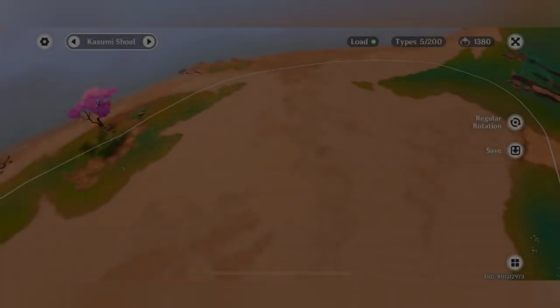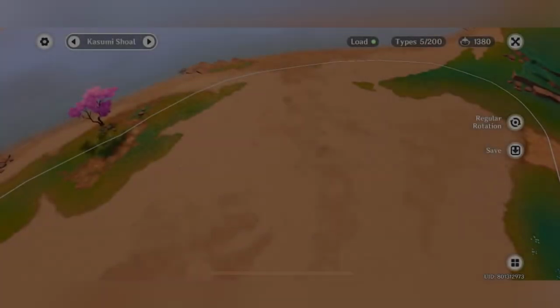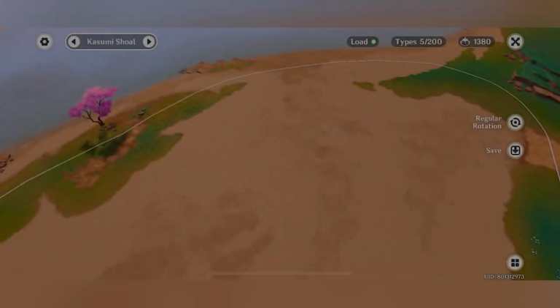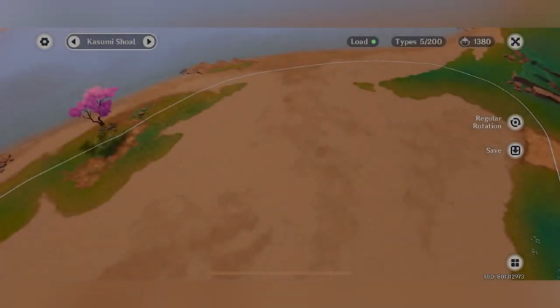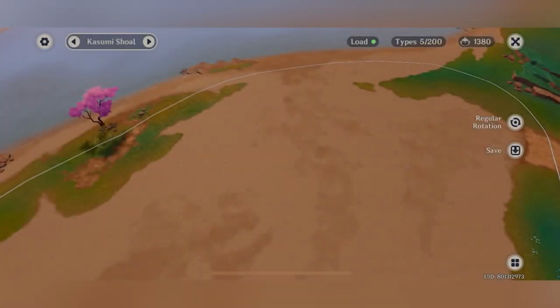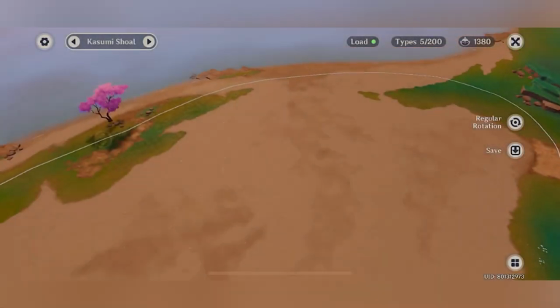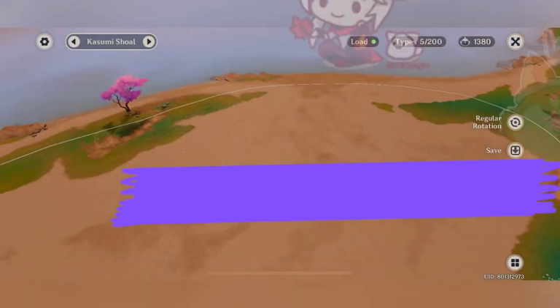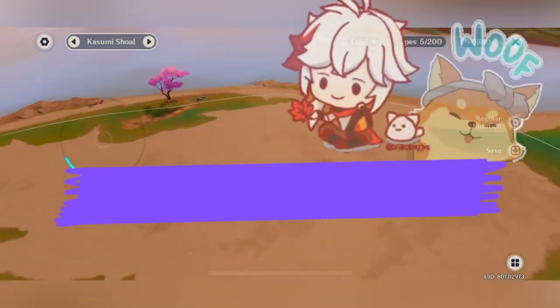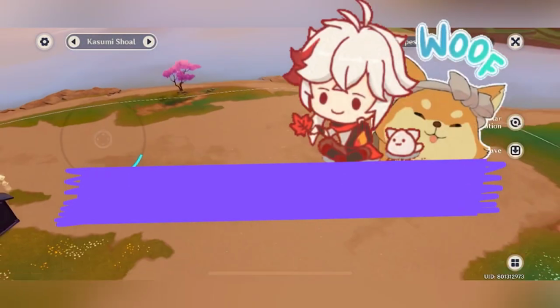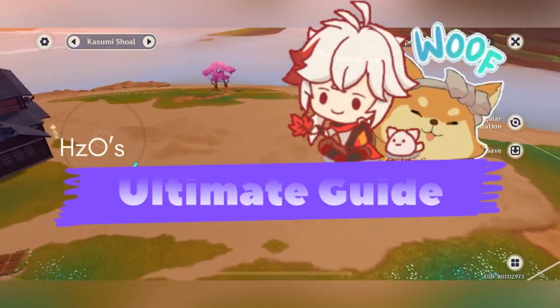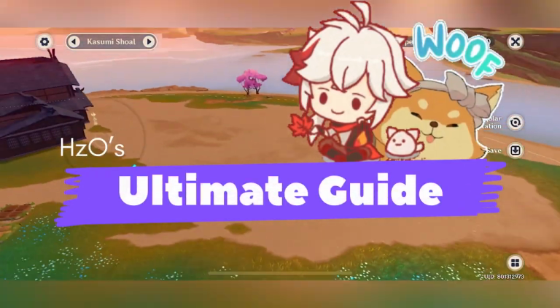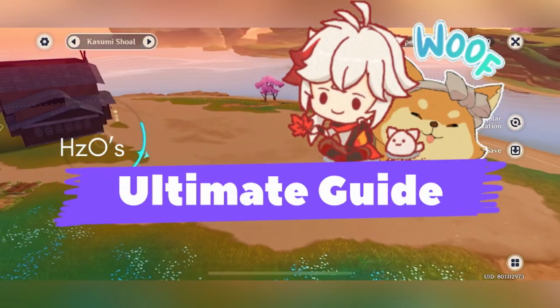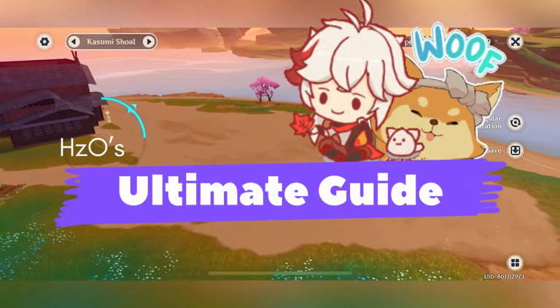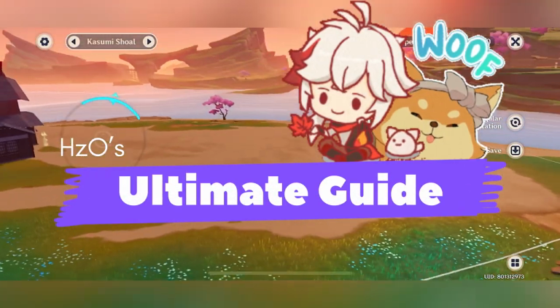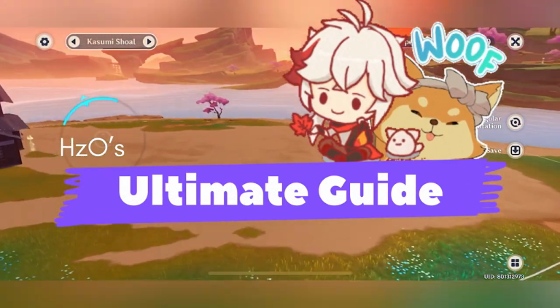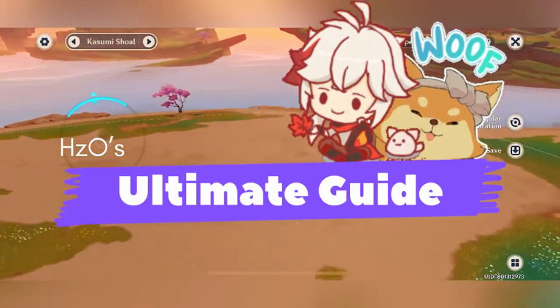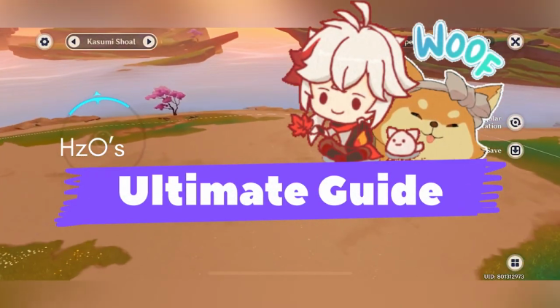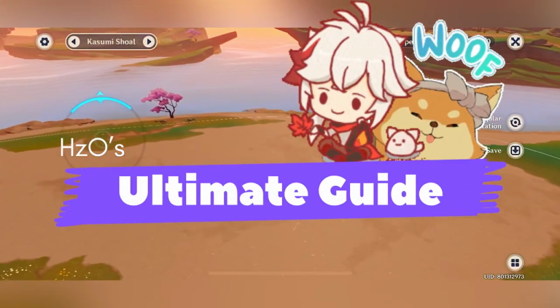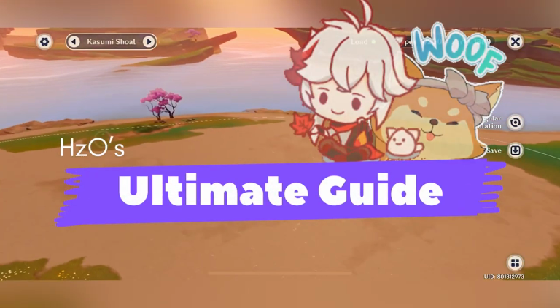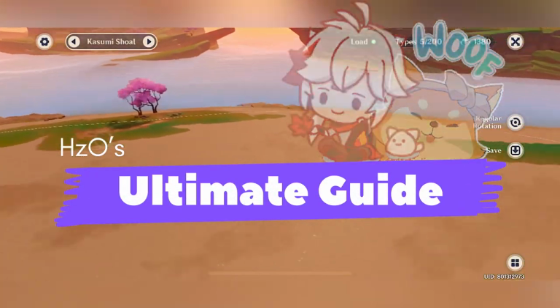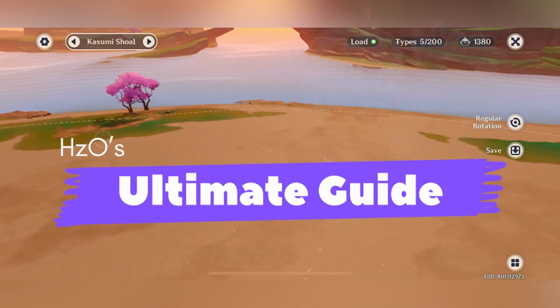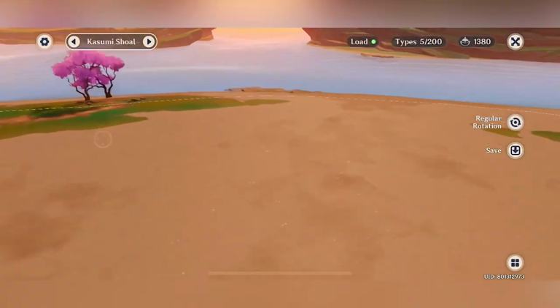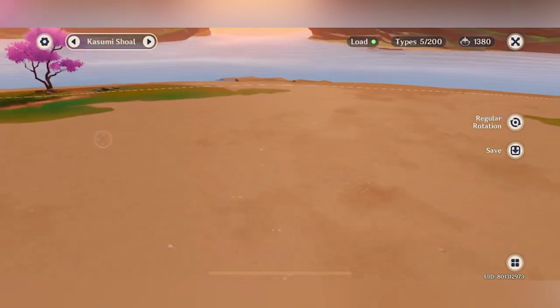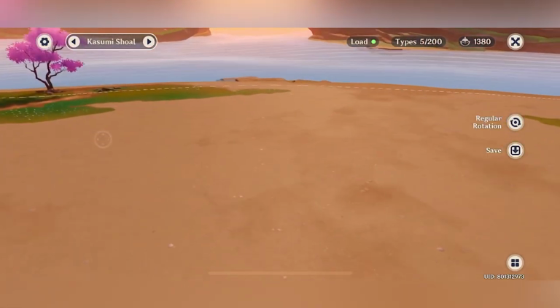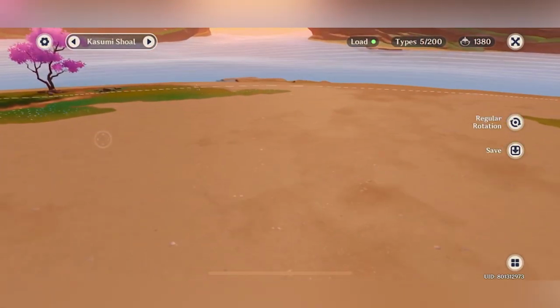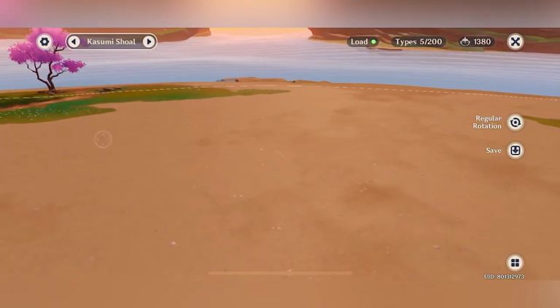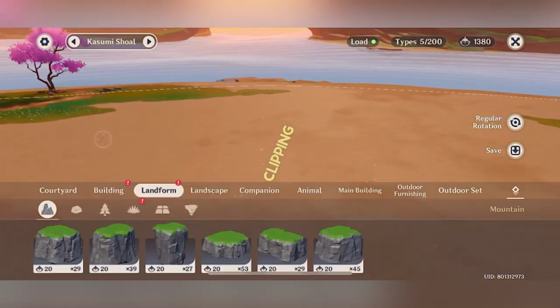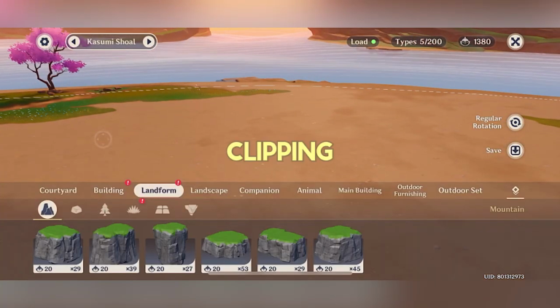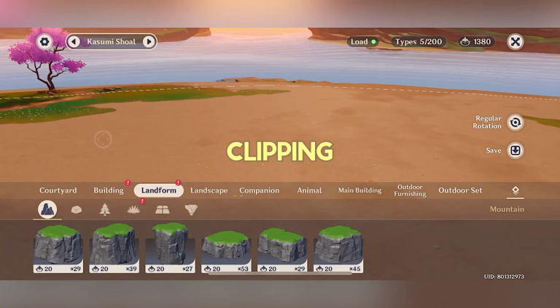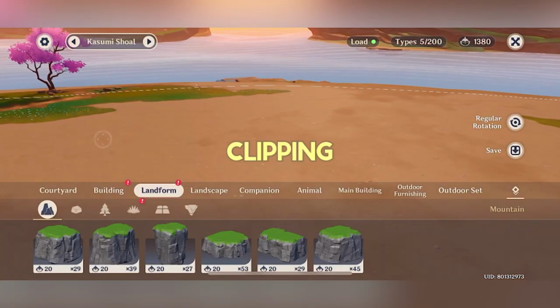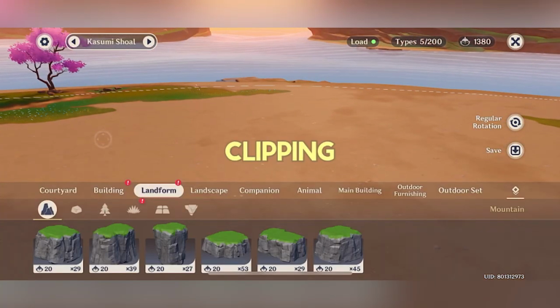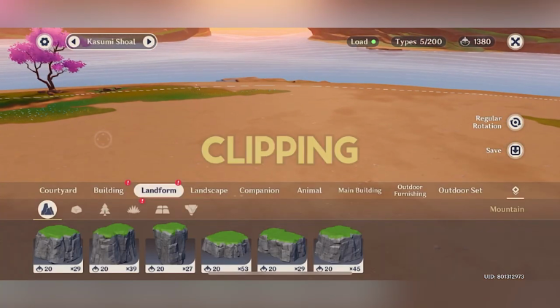Hi guys, it's Hanzo here and welcome to my ultimate guide in doing stuff inside your teapot. Let's start with the clipping technique.